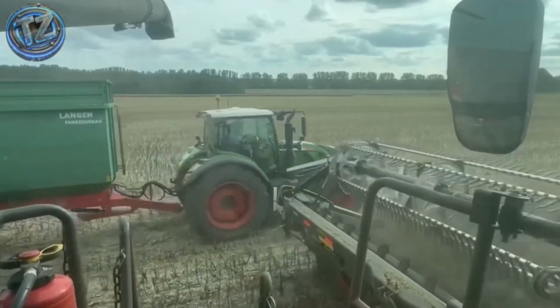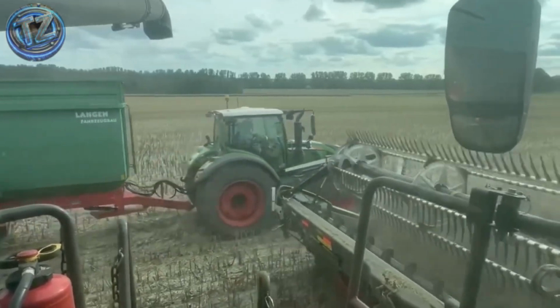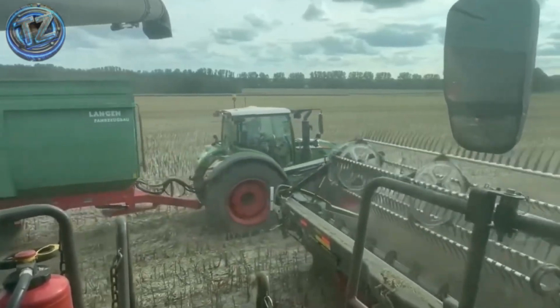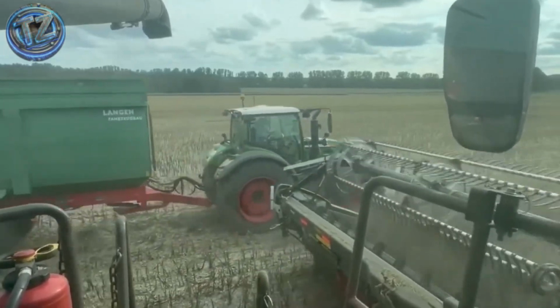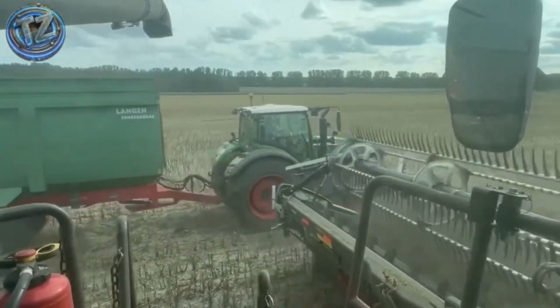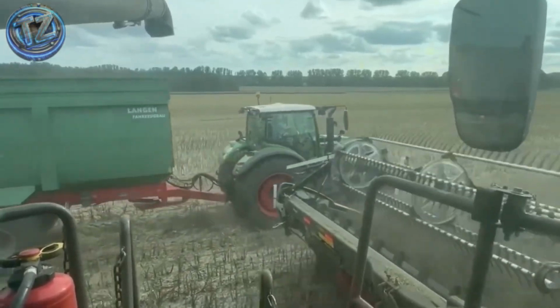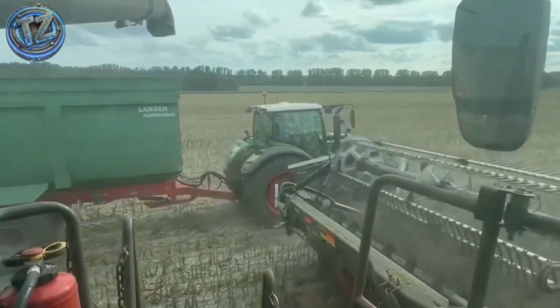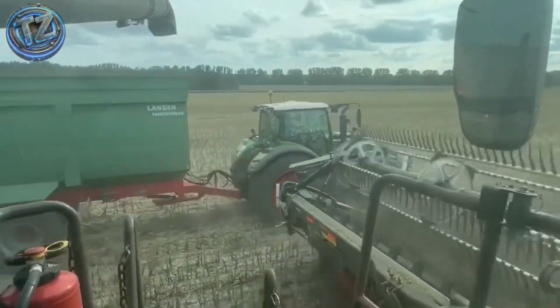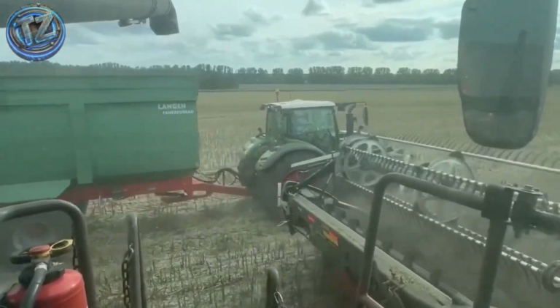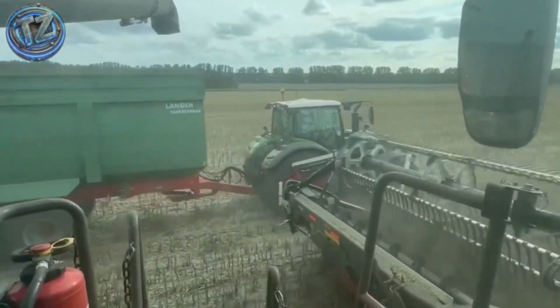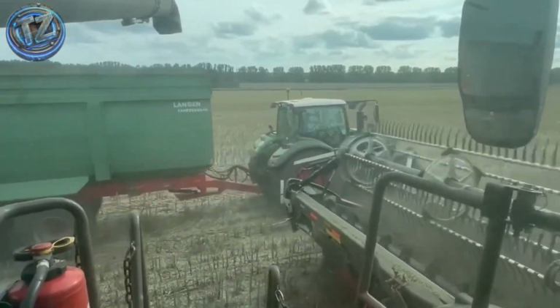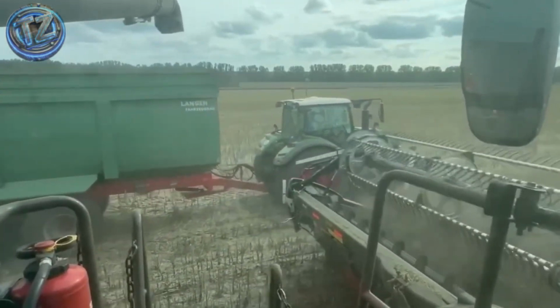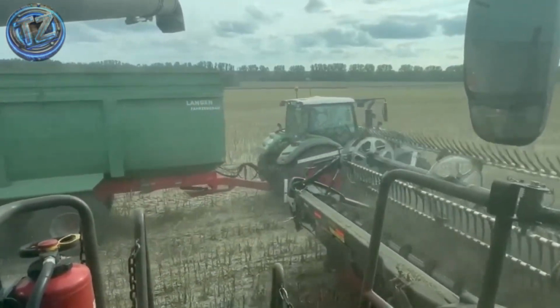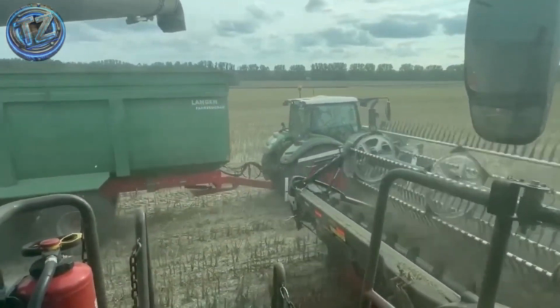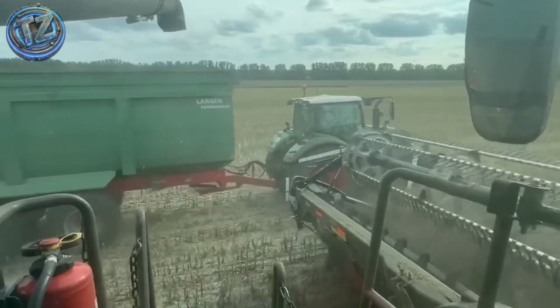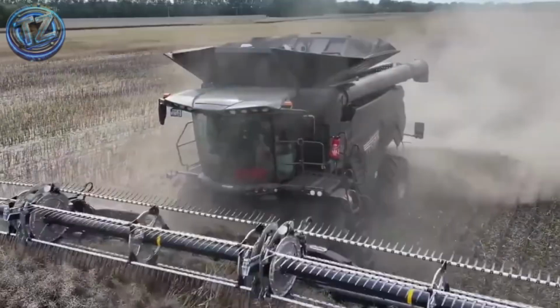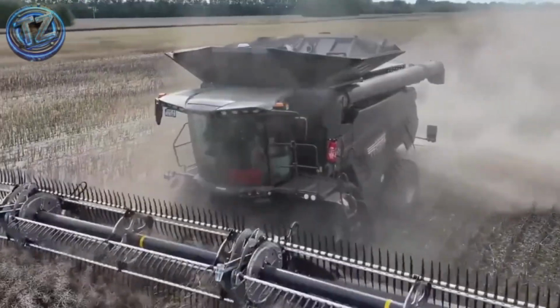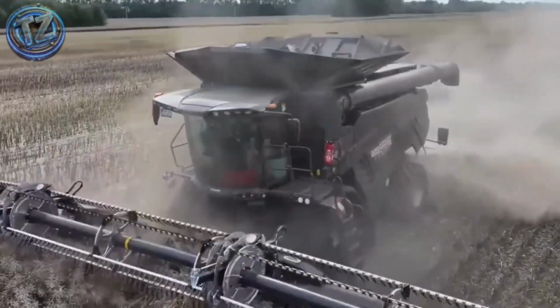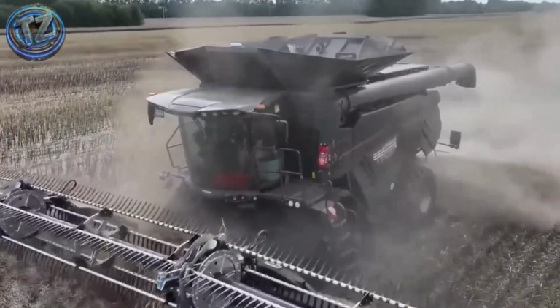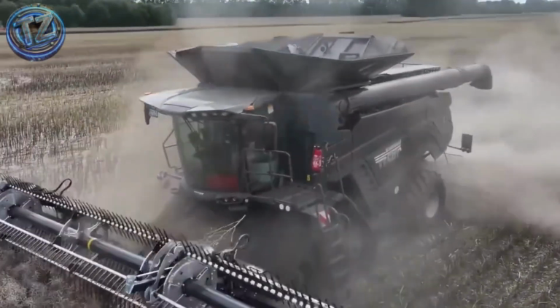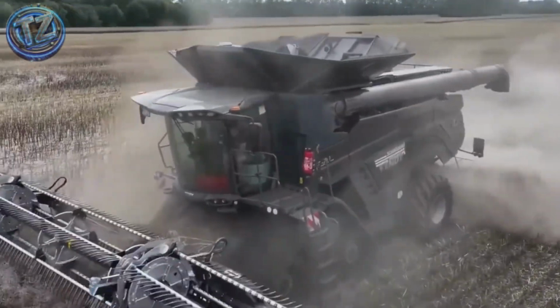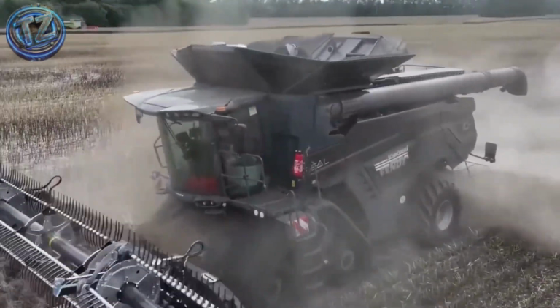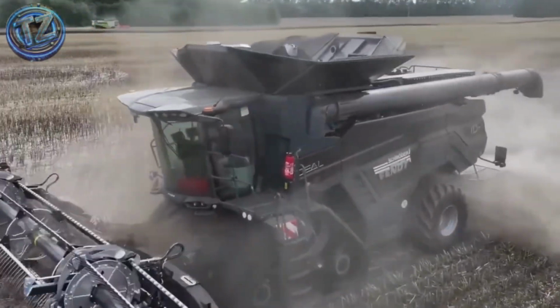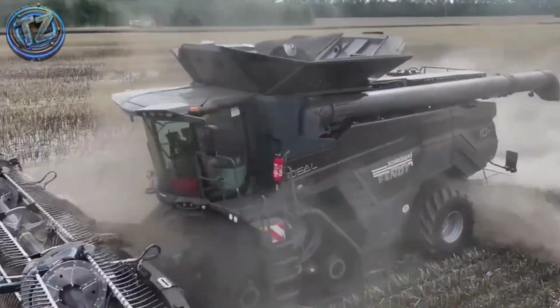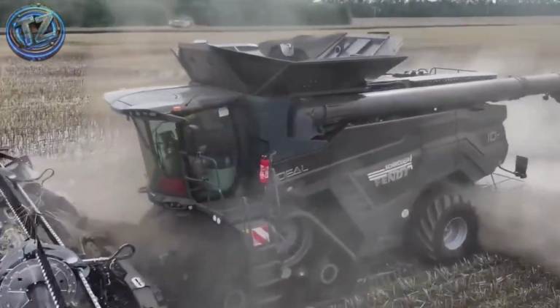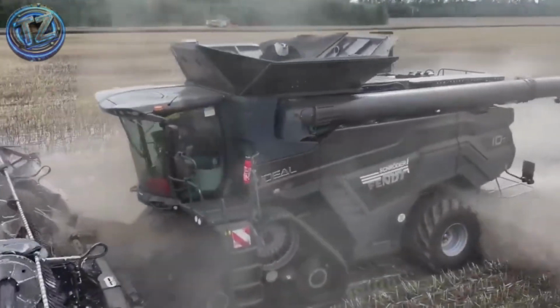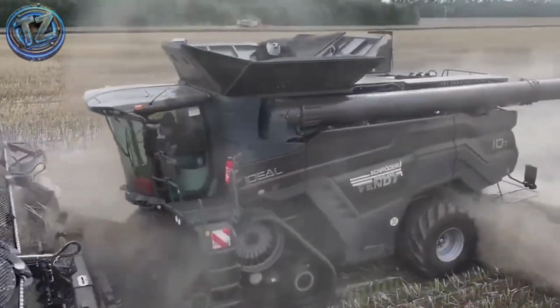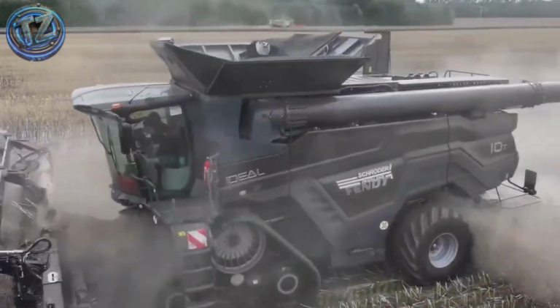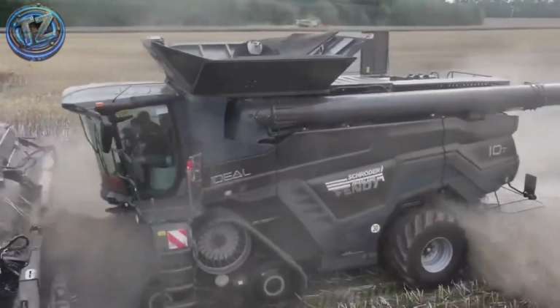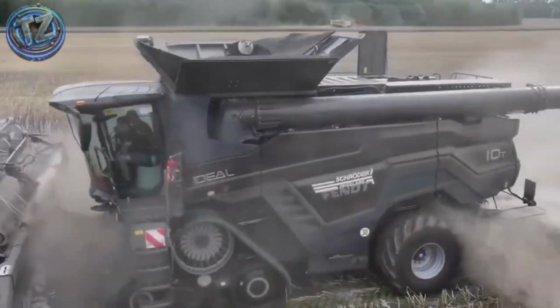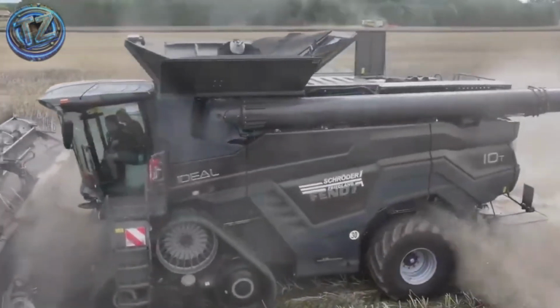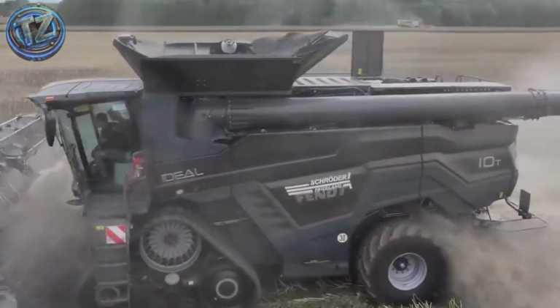A machine as sophisticated as it is imposing, turning harvest time into a spectacle of technology and efficiency.